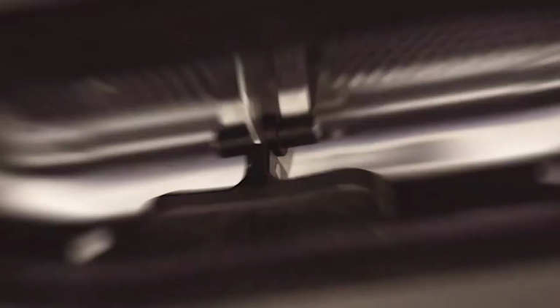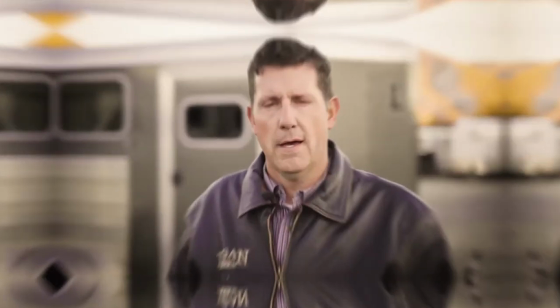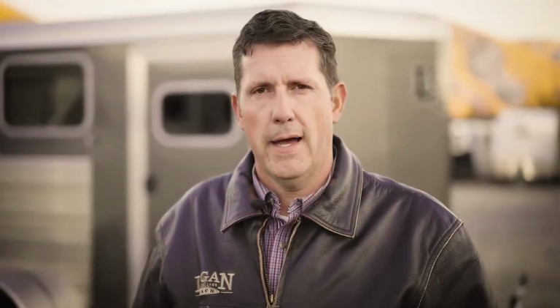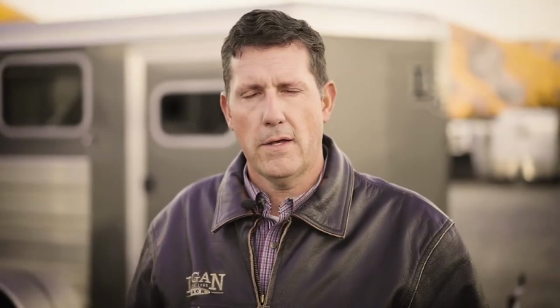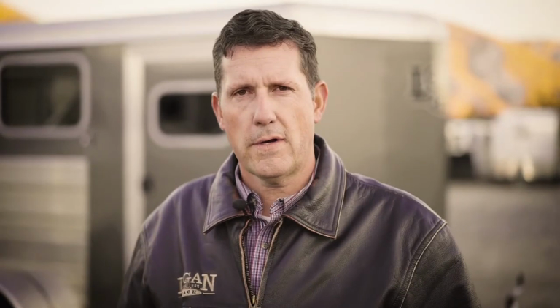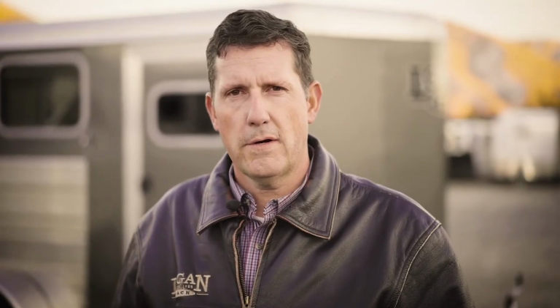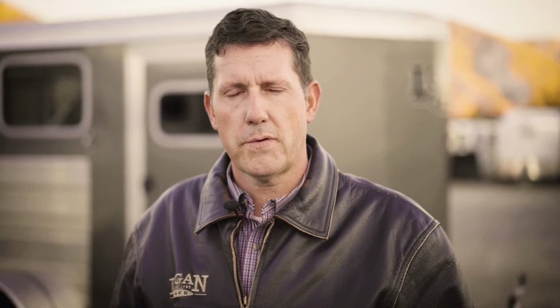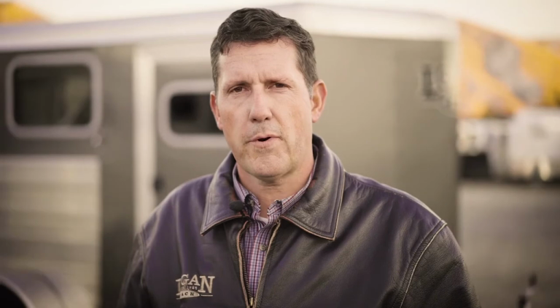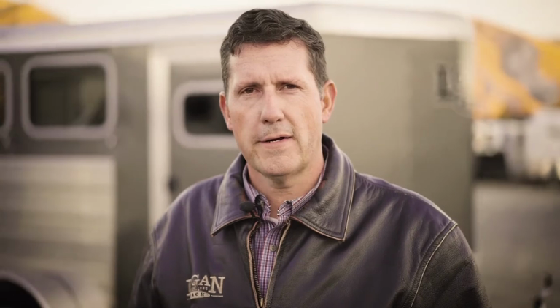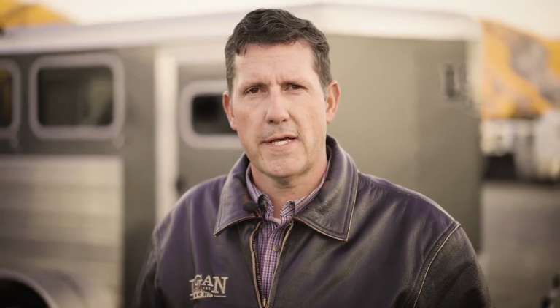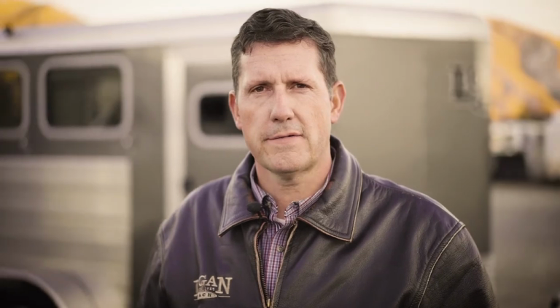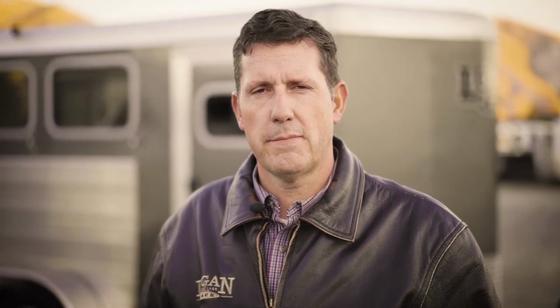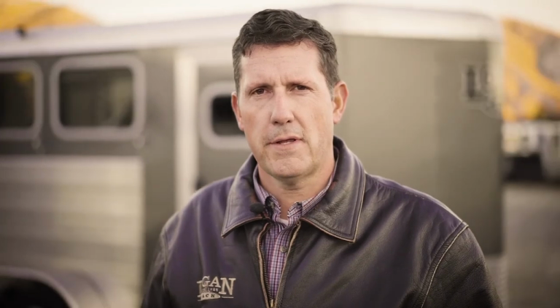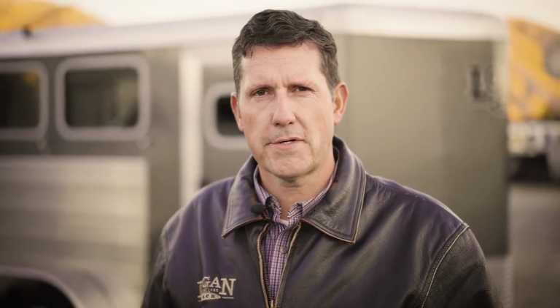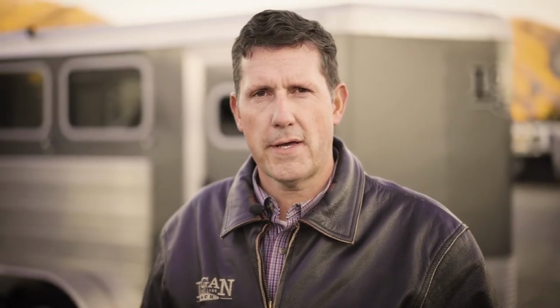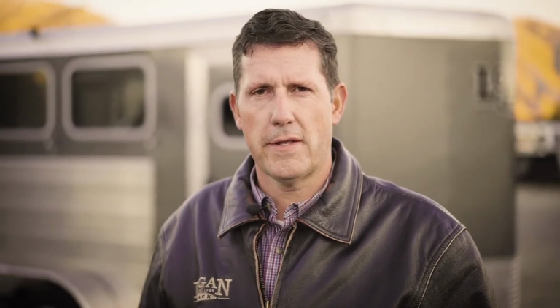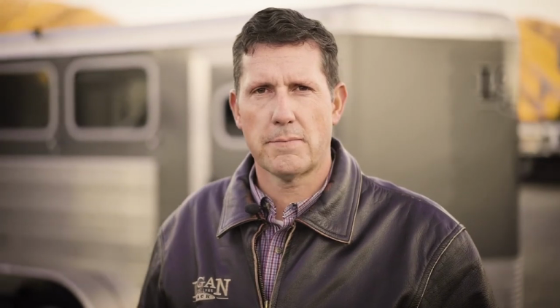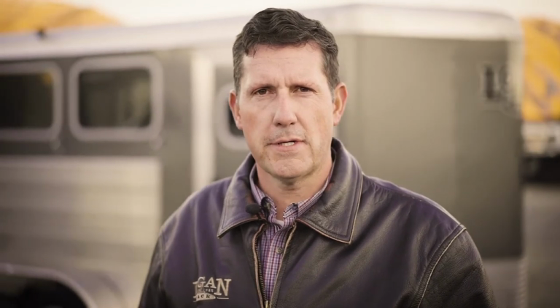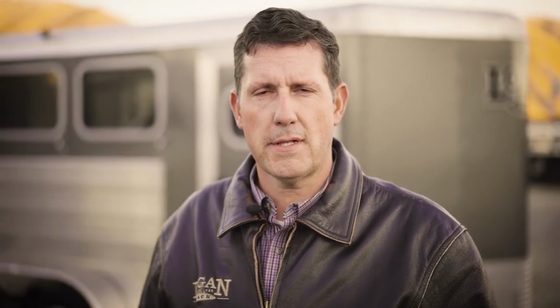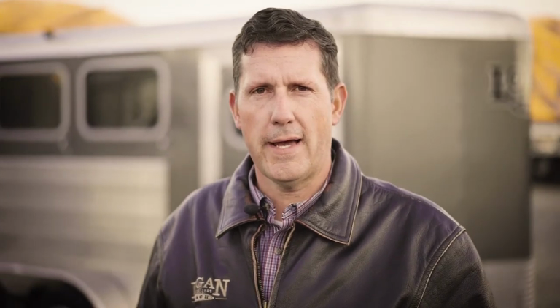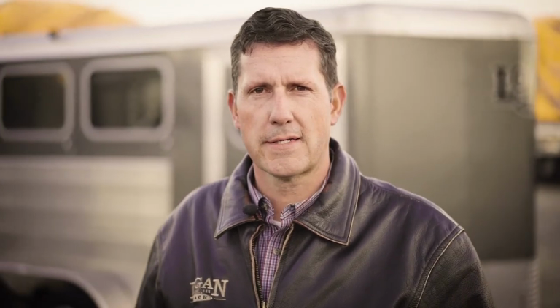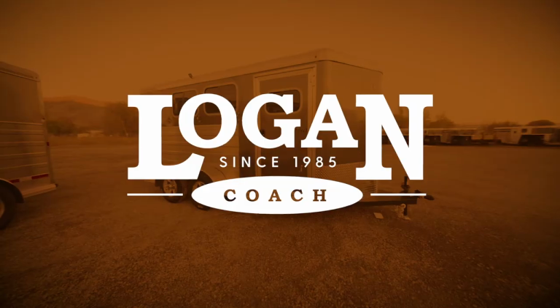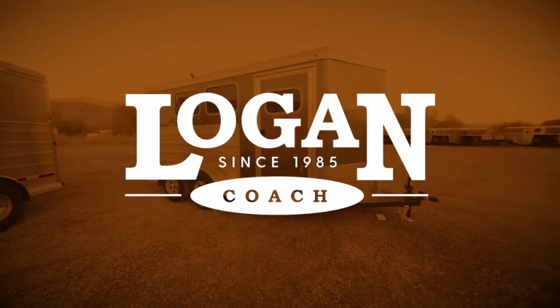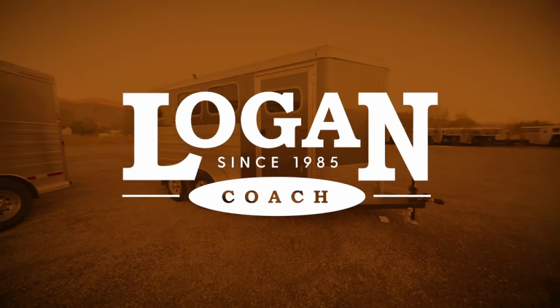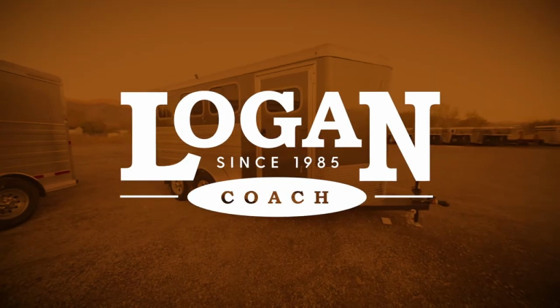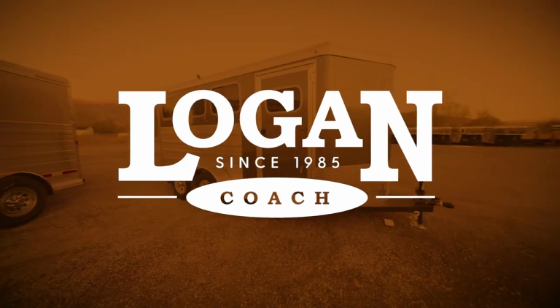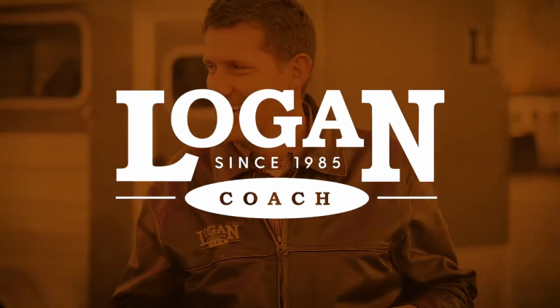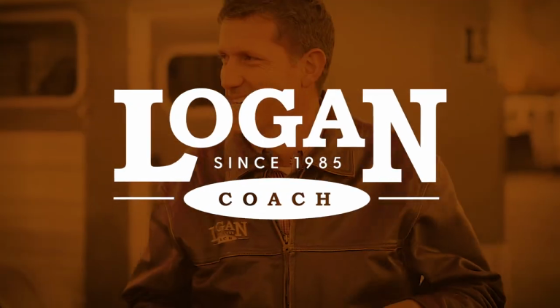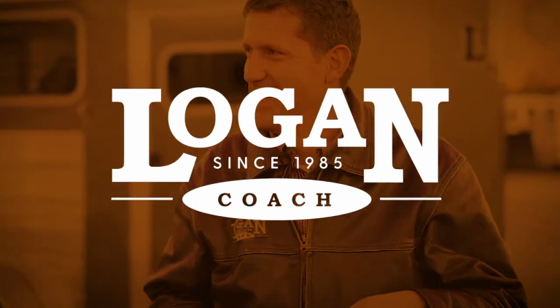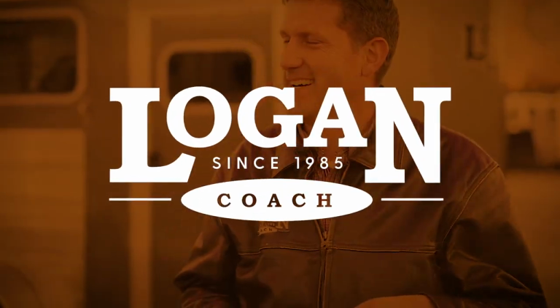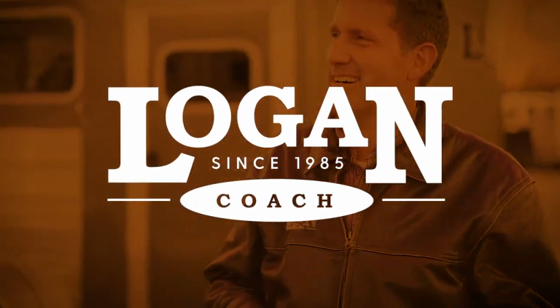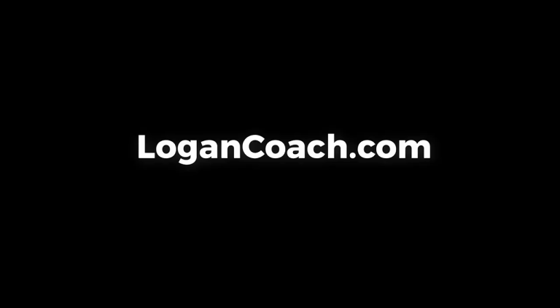At Logan Coach we pride ourselves in building a trailer that is built to last. Thank you.